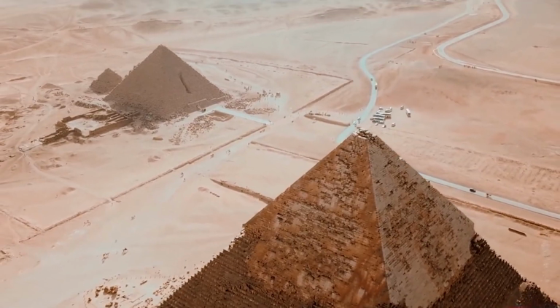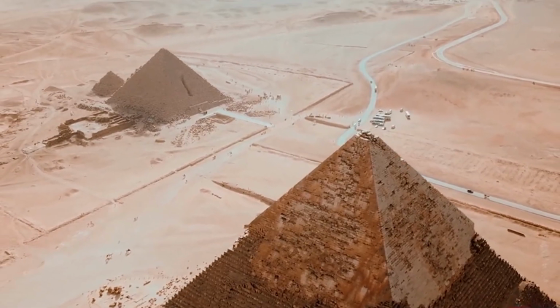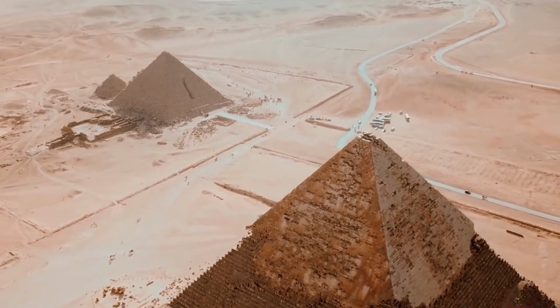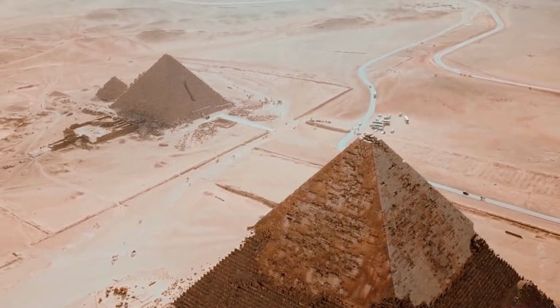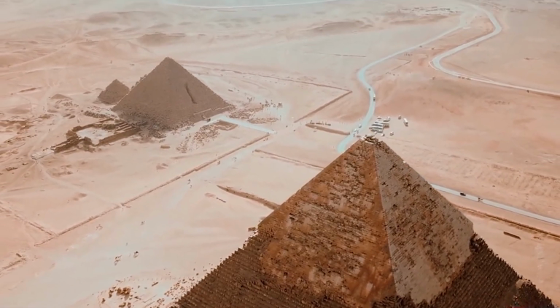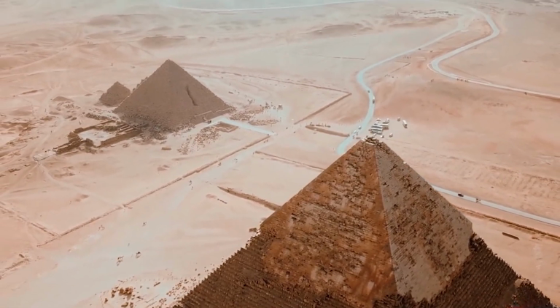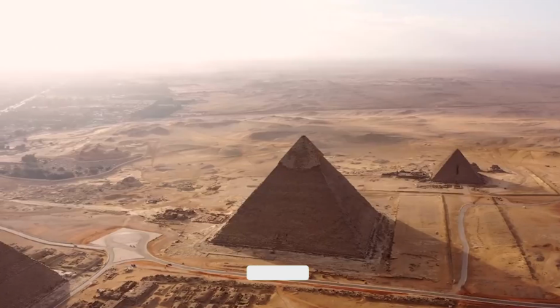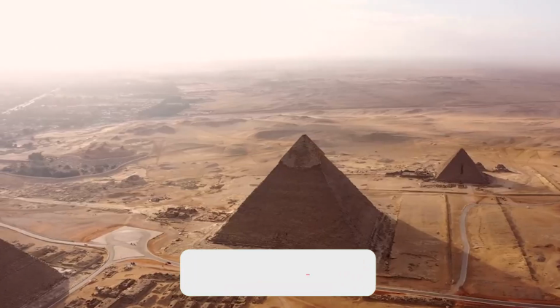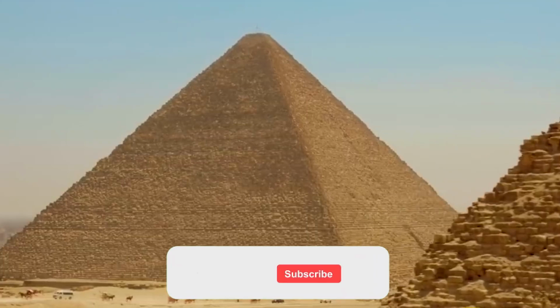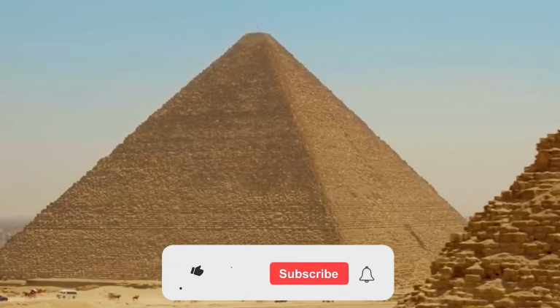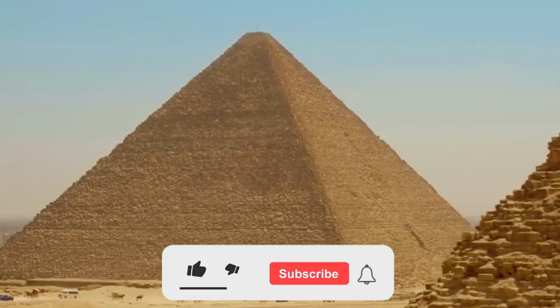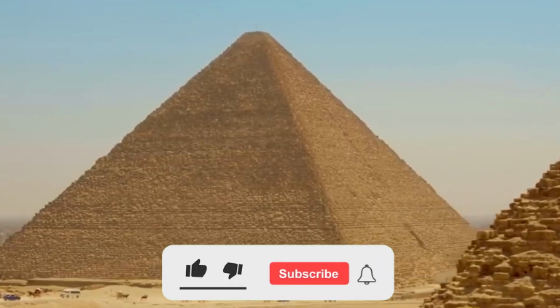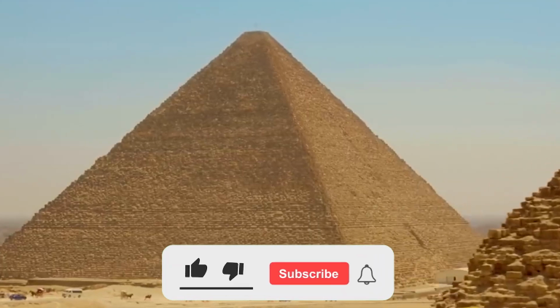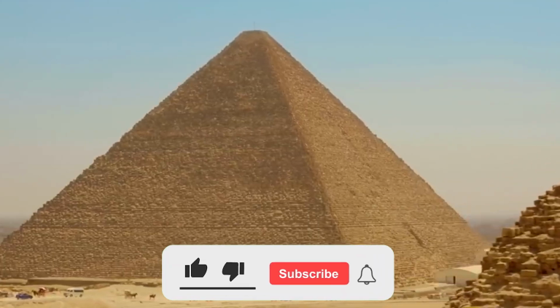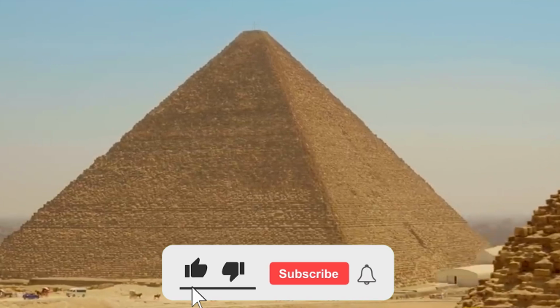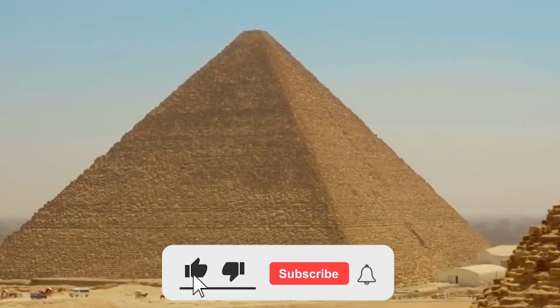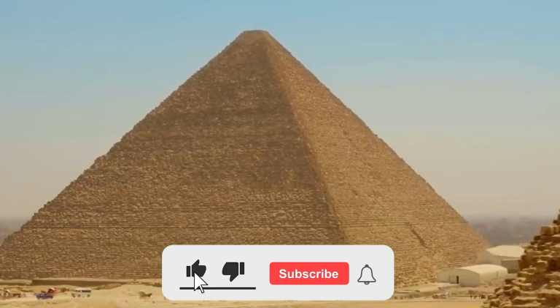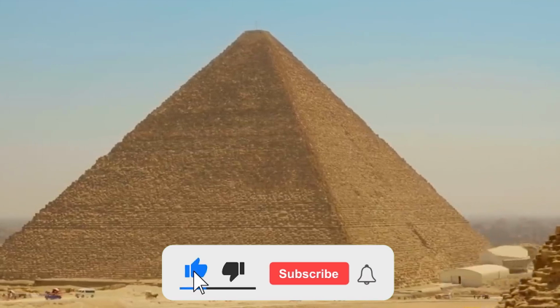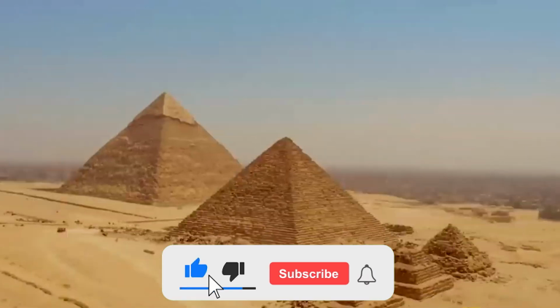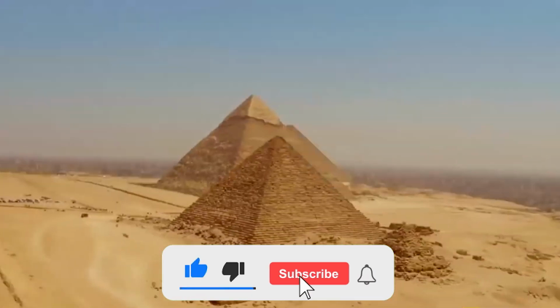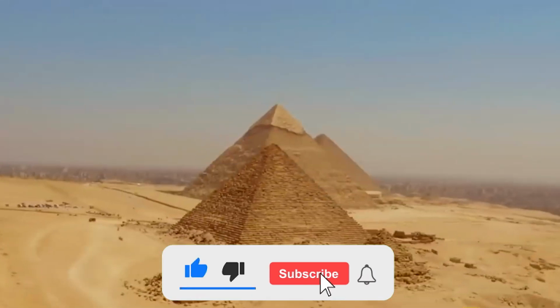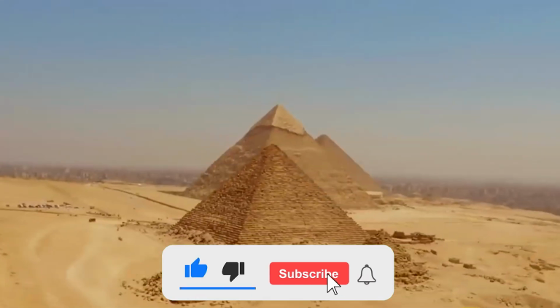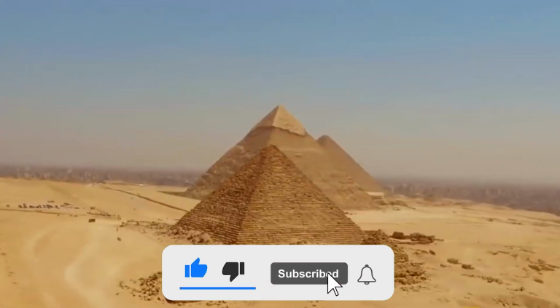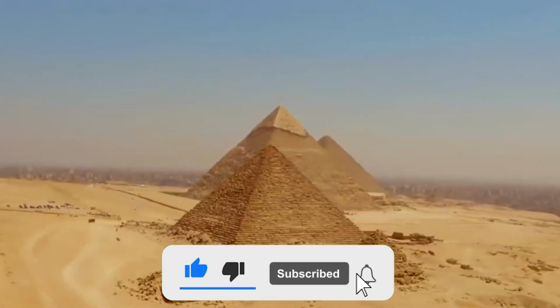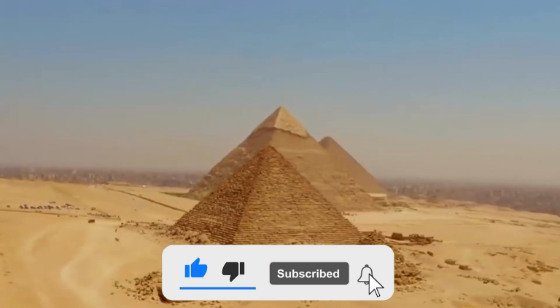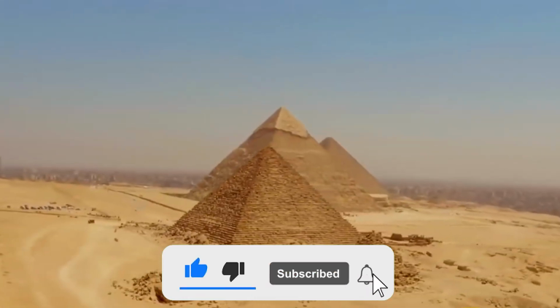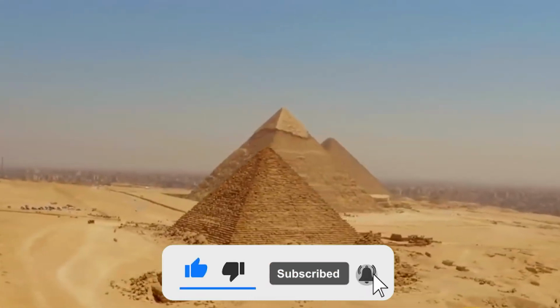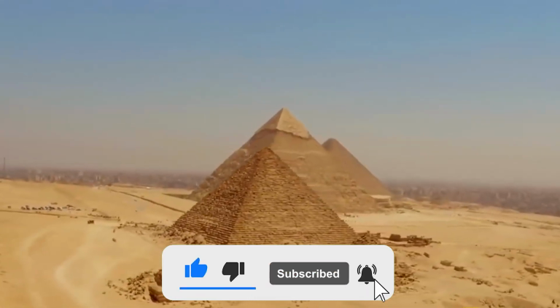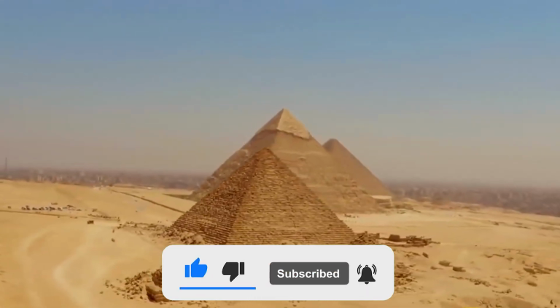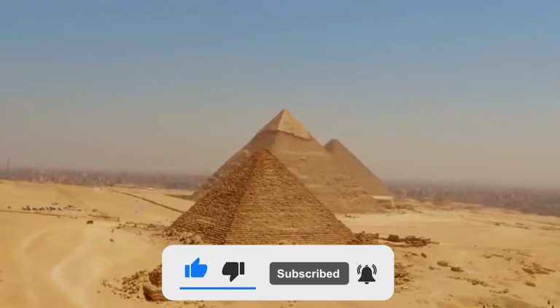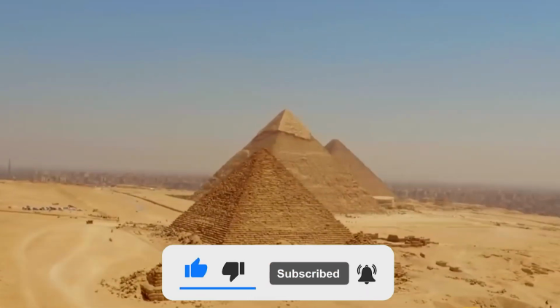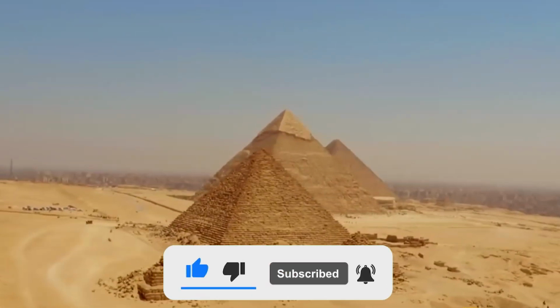With that, we come to the end of this video. Consider subscribing to join in next time for more interesting content.